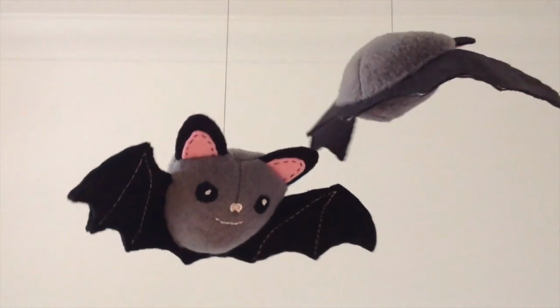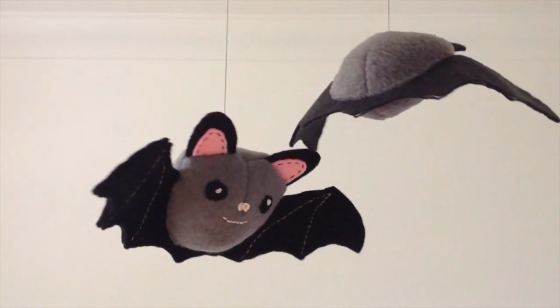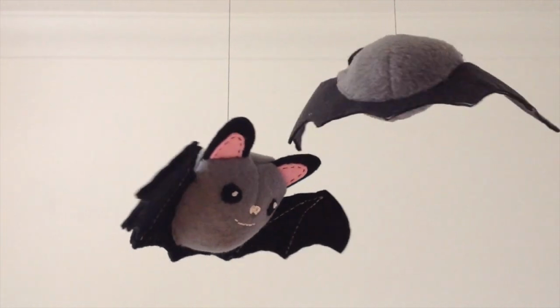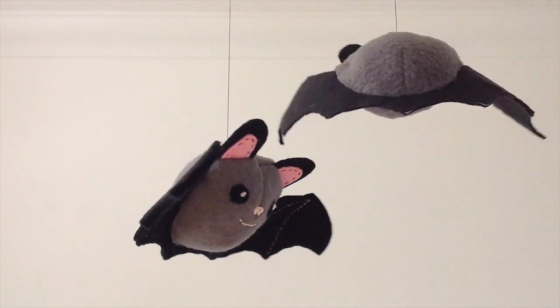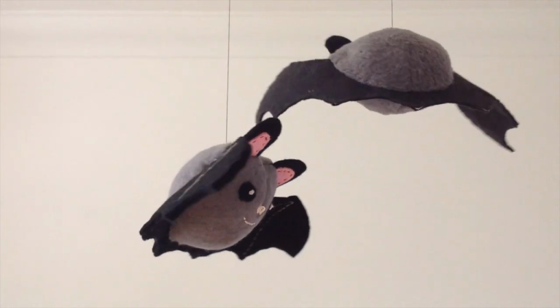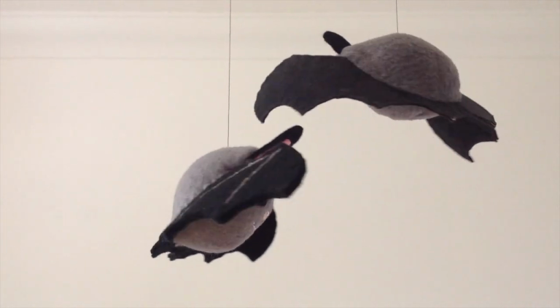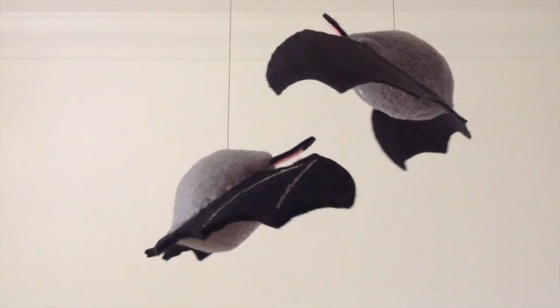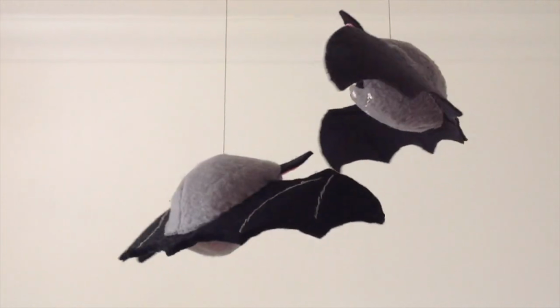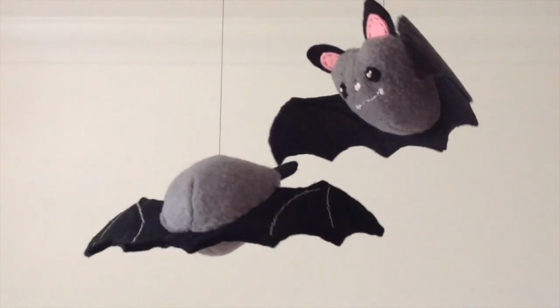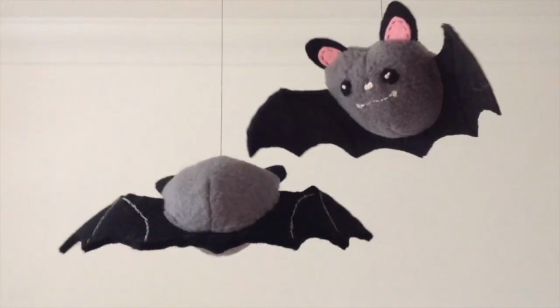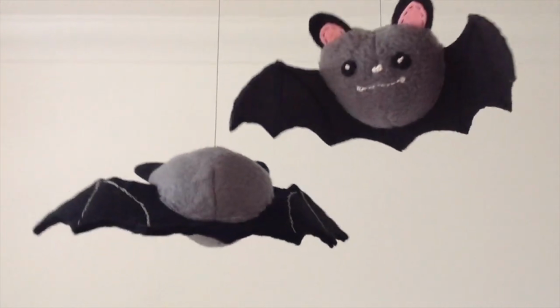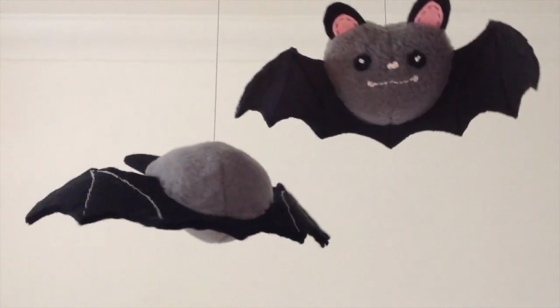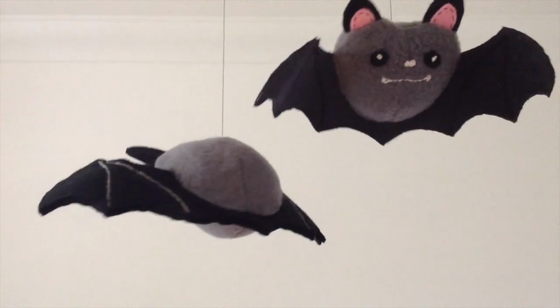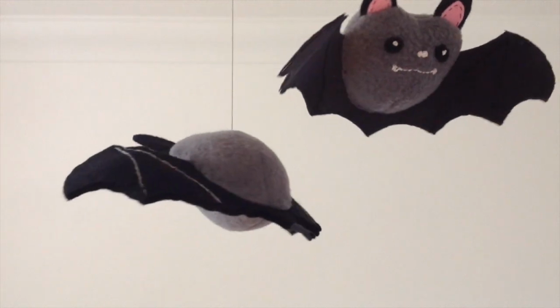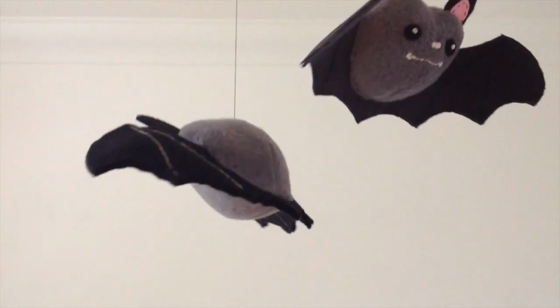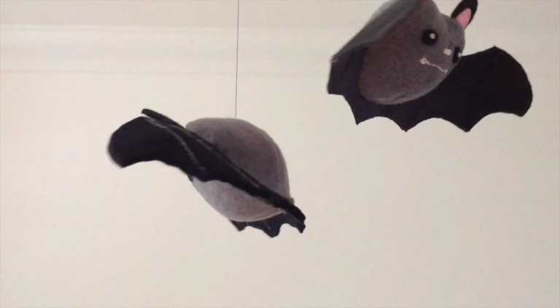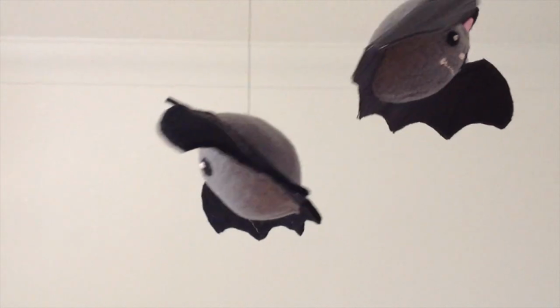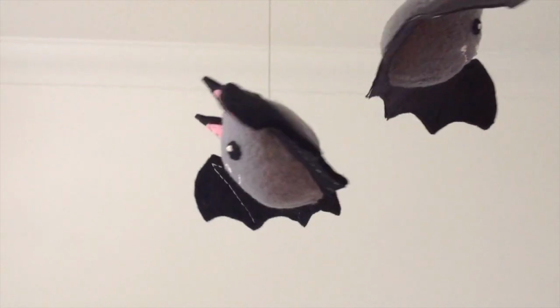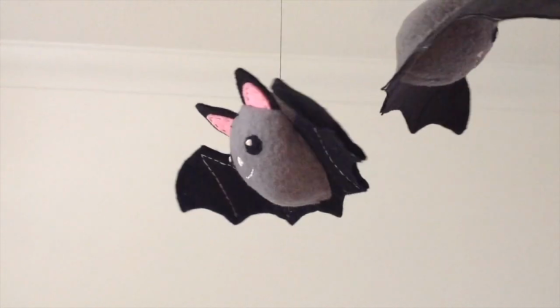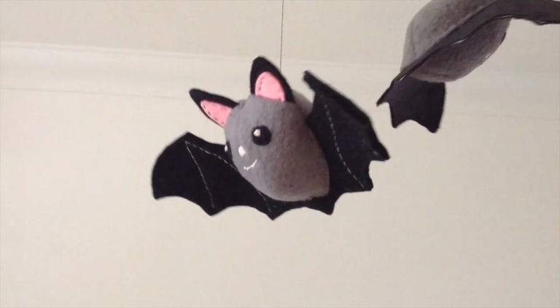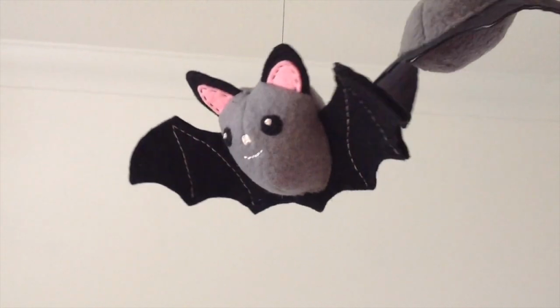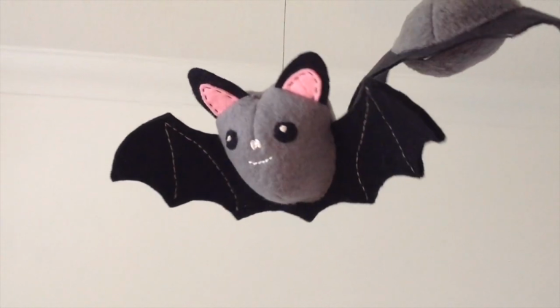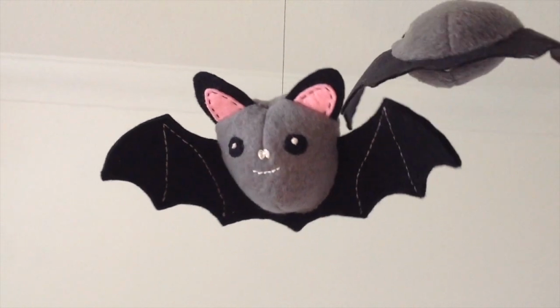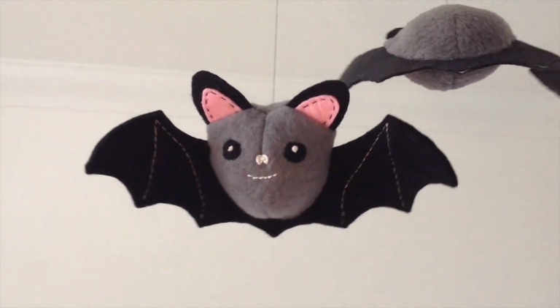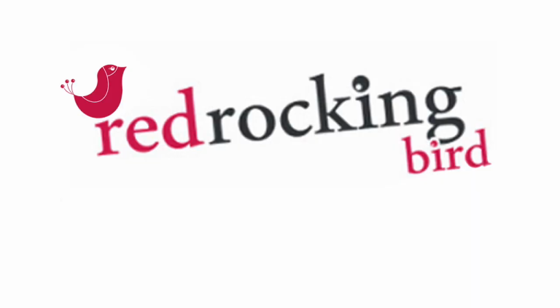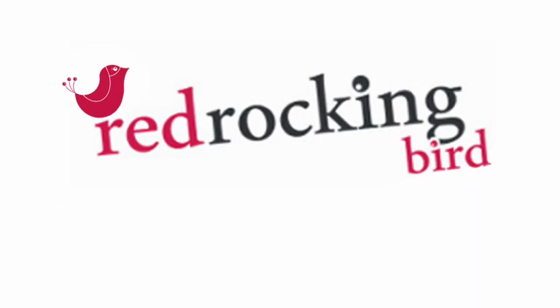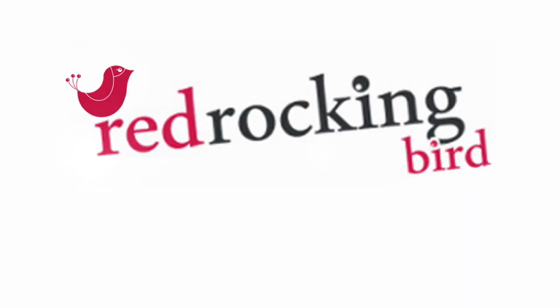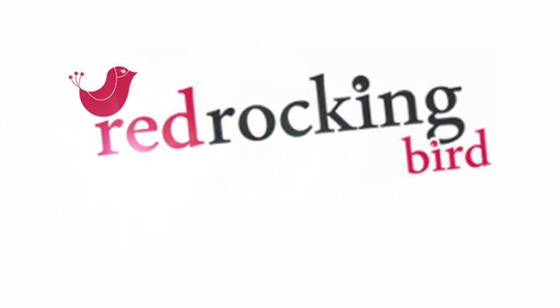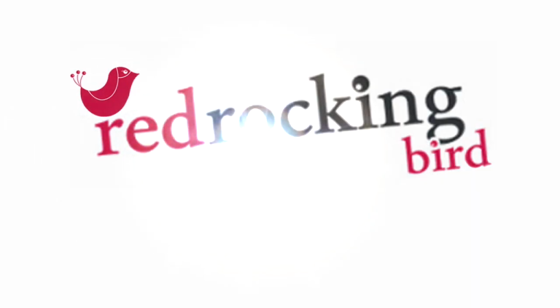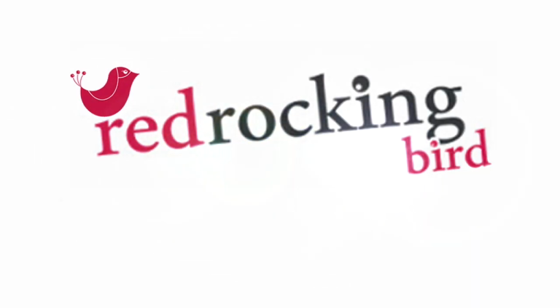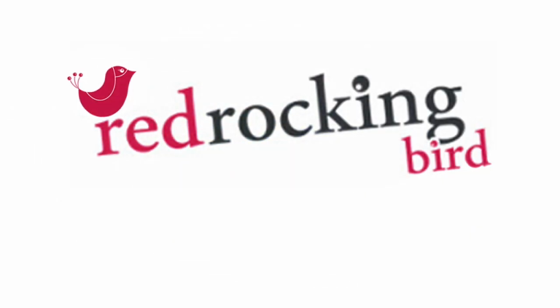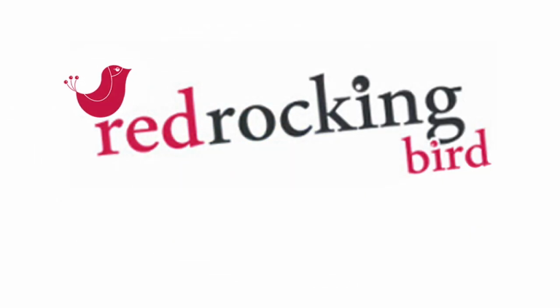Hi, Sarah here. Whether you just love bats or it's for Halloween, I have this cute bat project to show you today.